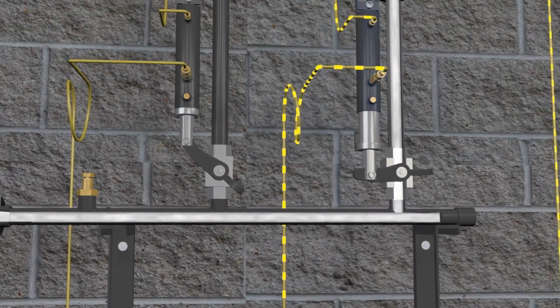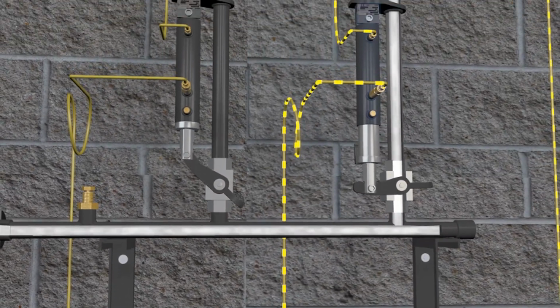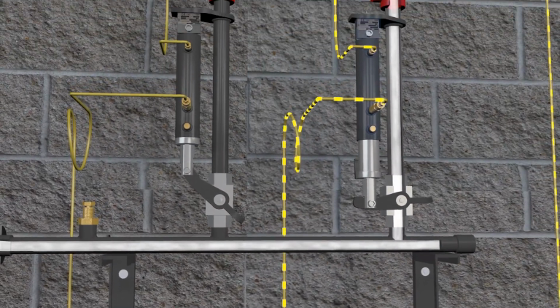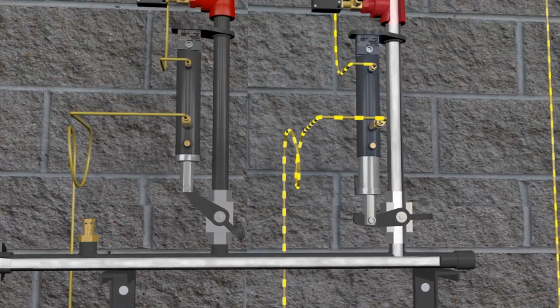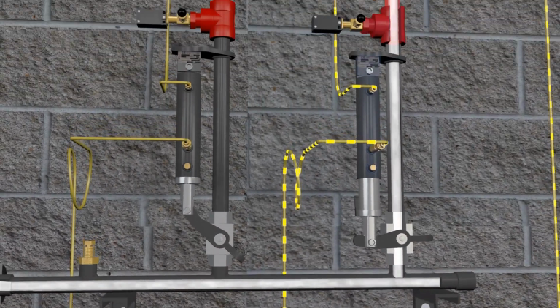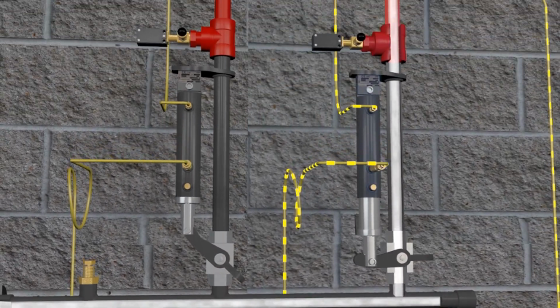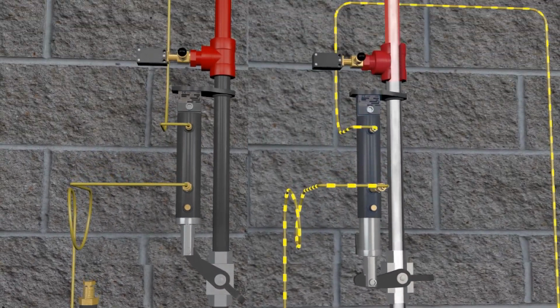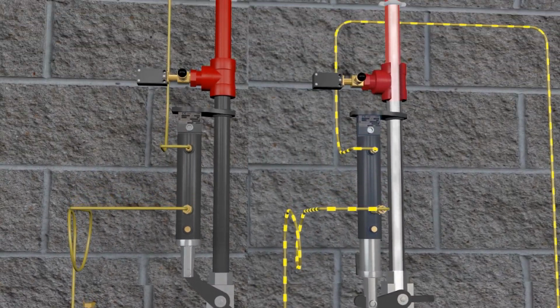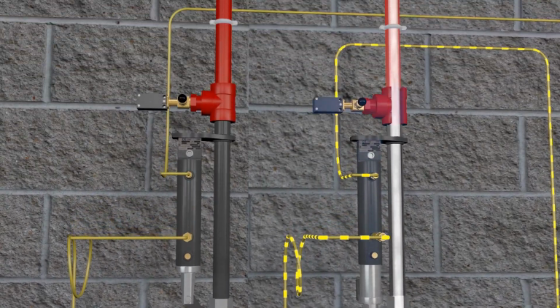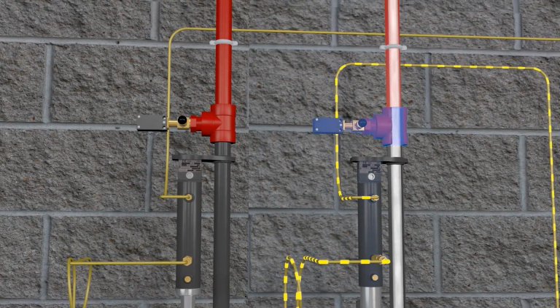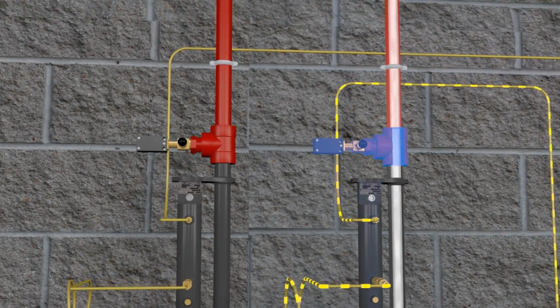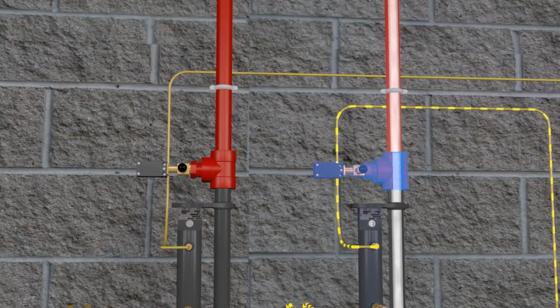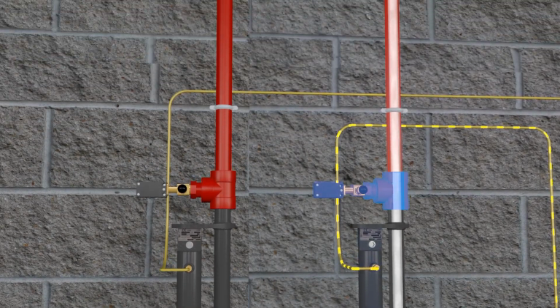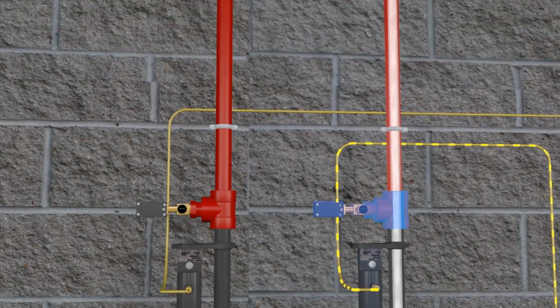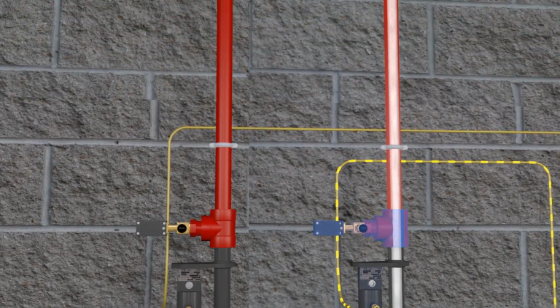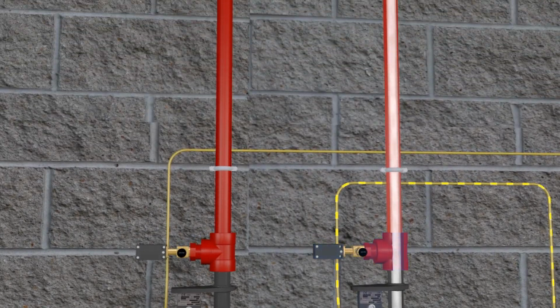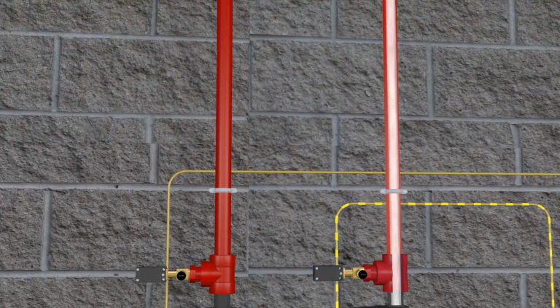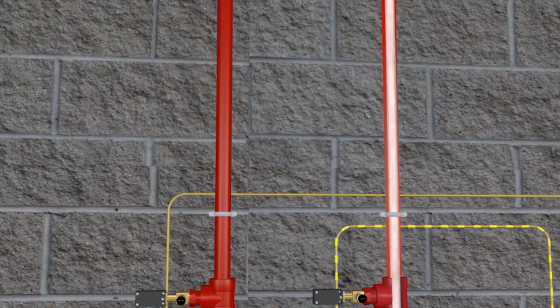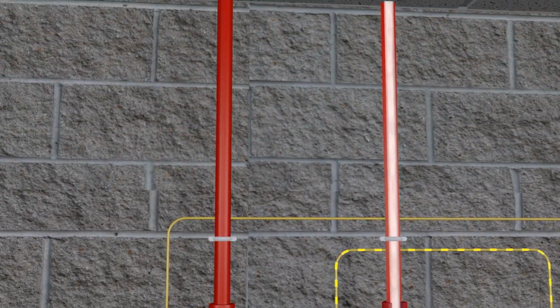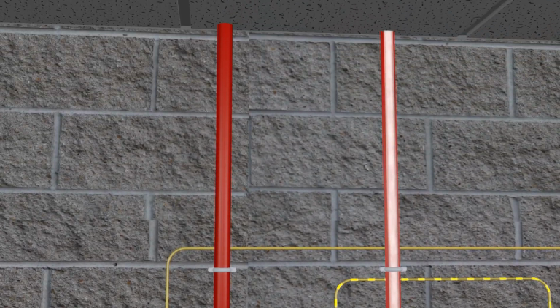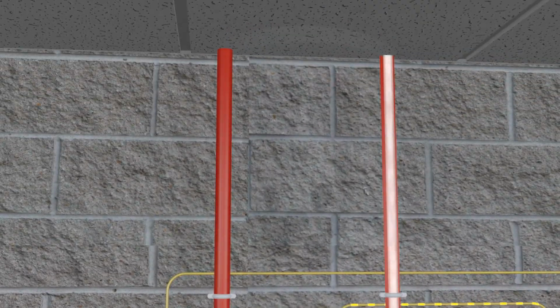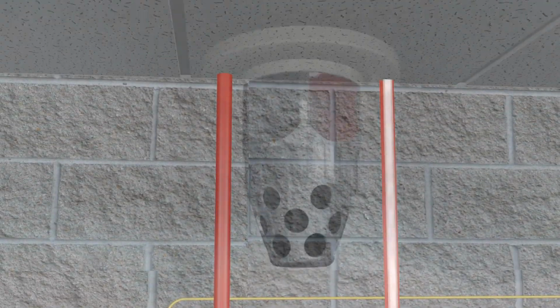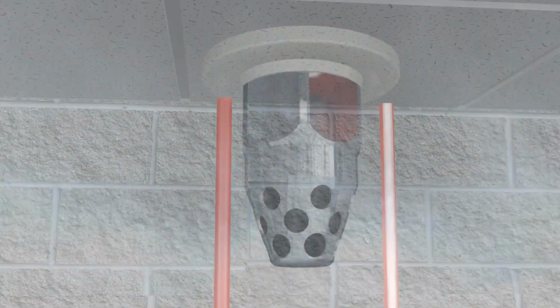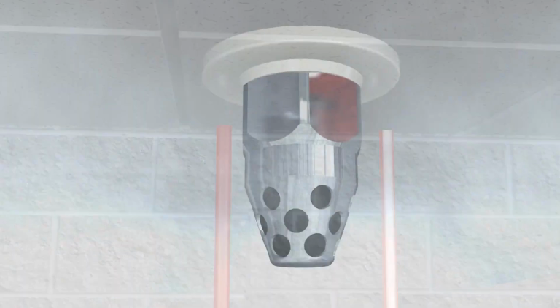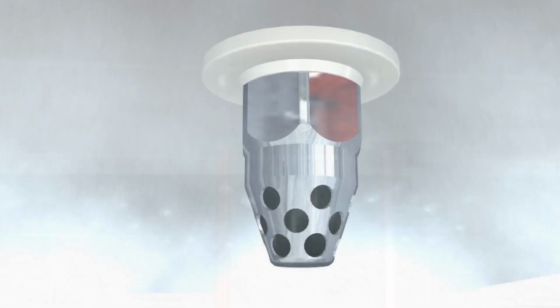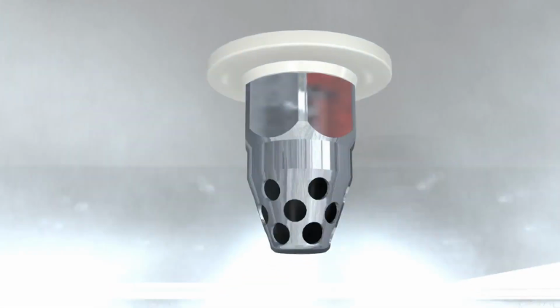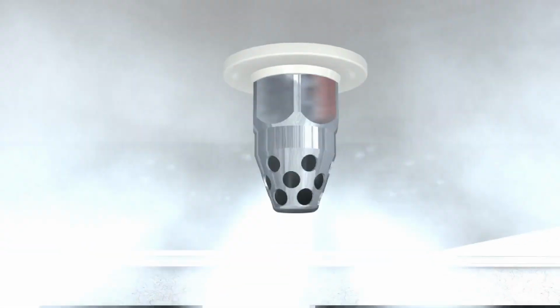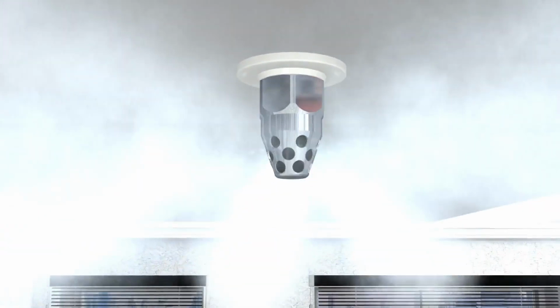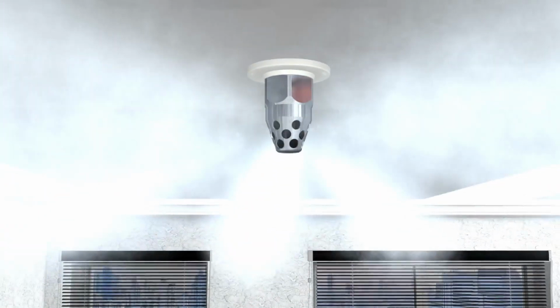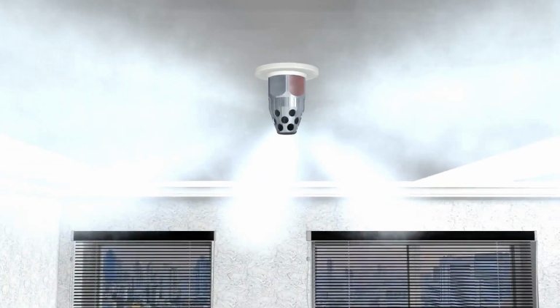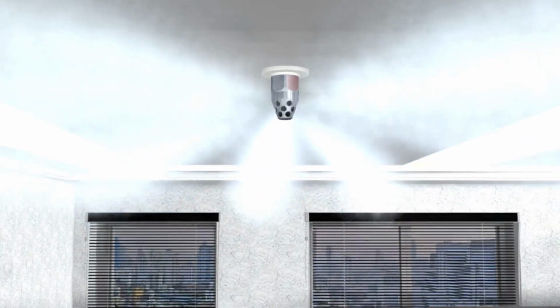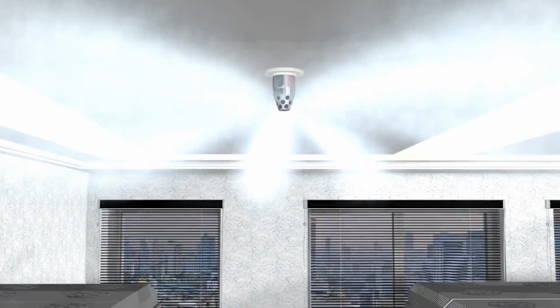The fire suppression agent discharges through nozzles in a 180 or 360 degree pattern.